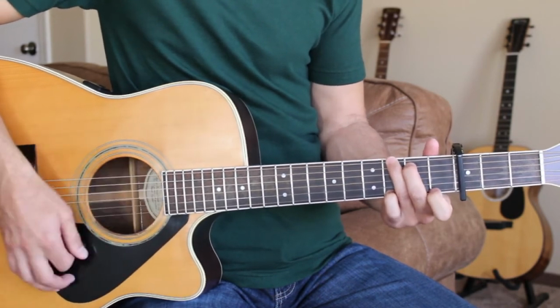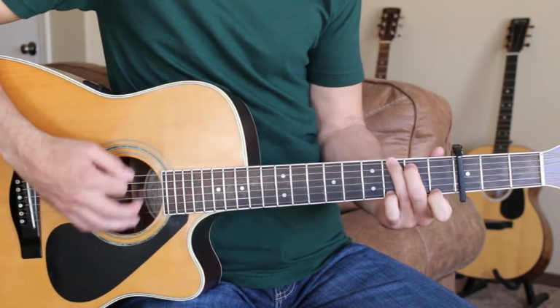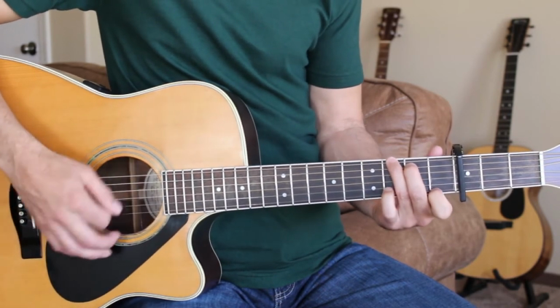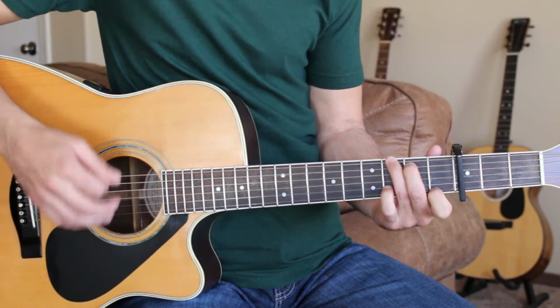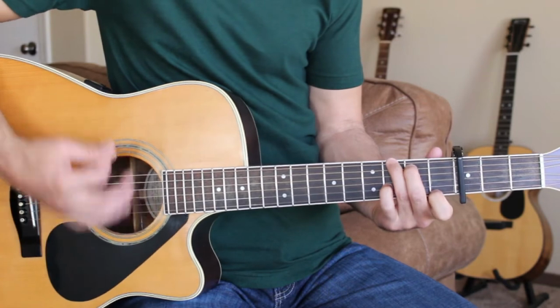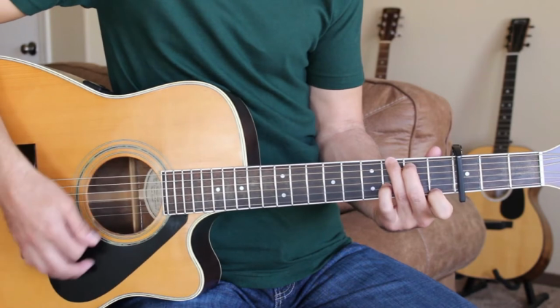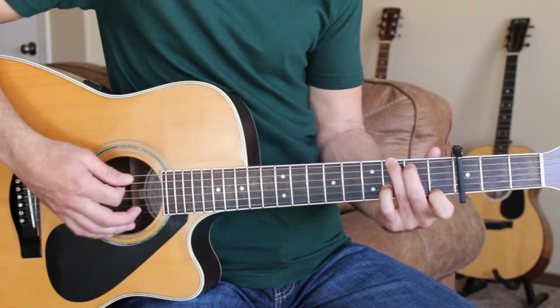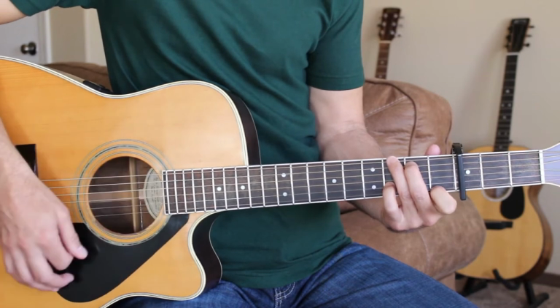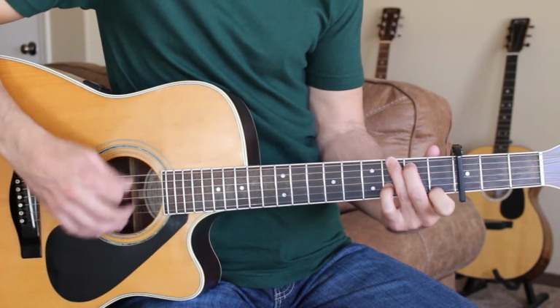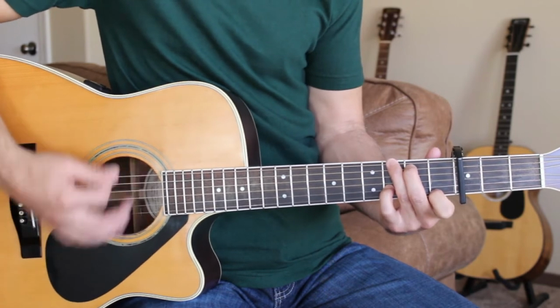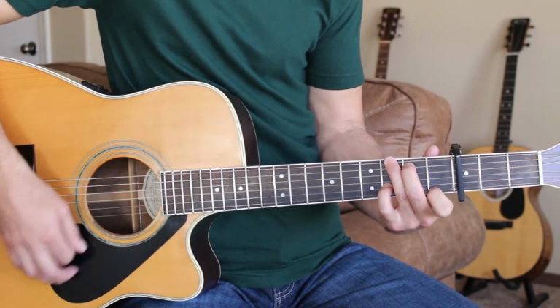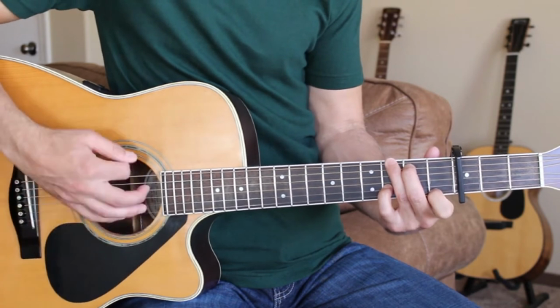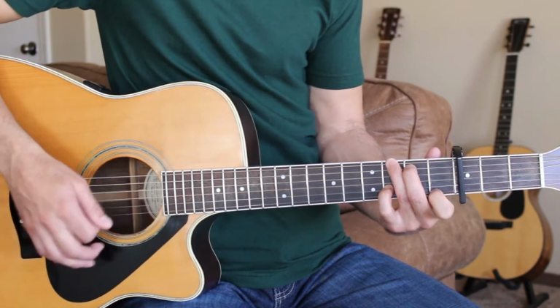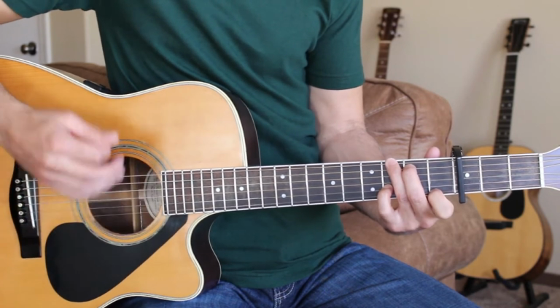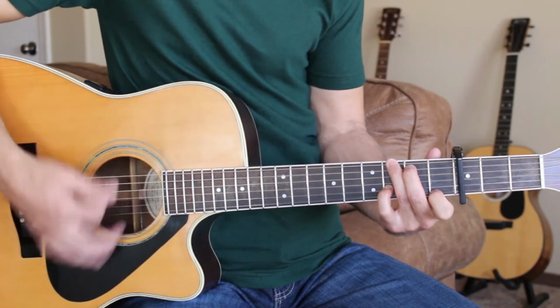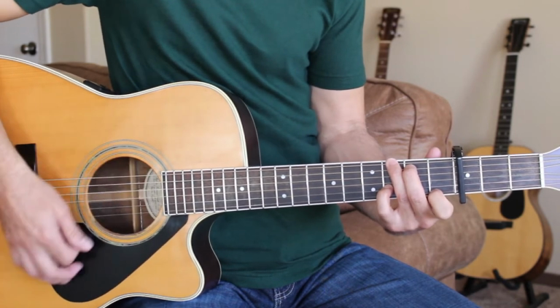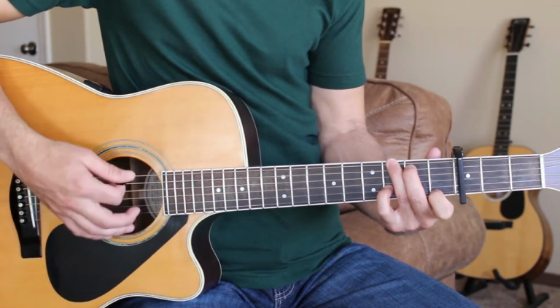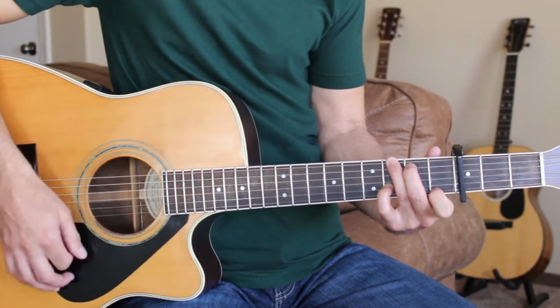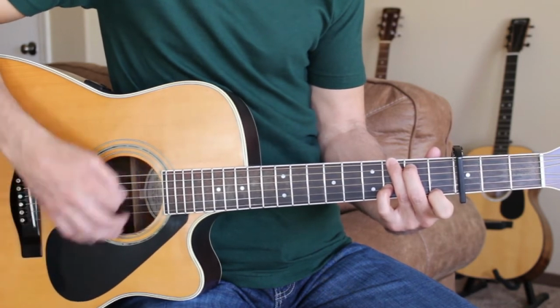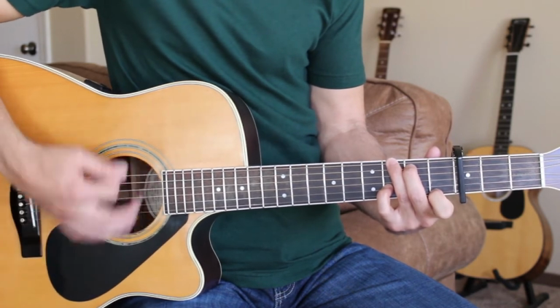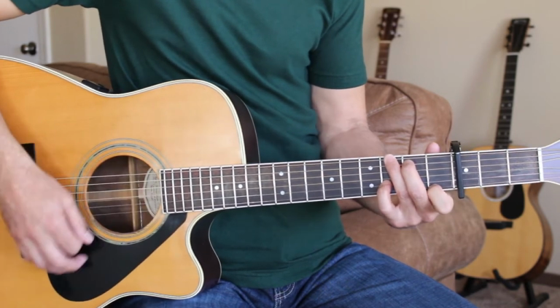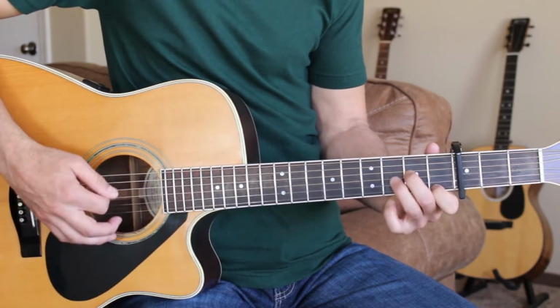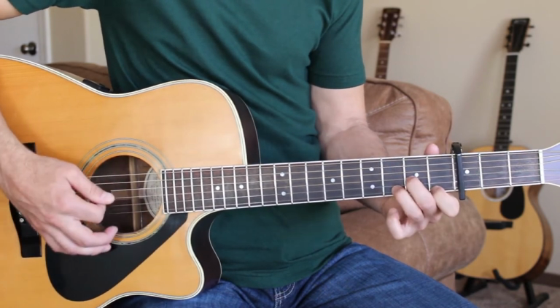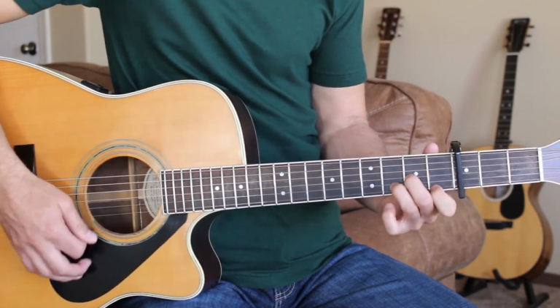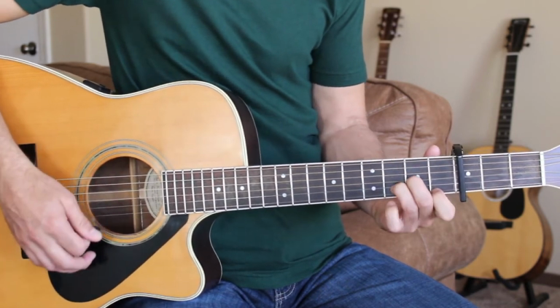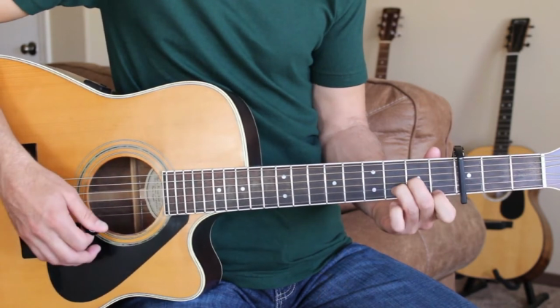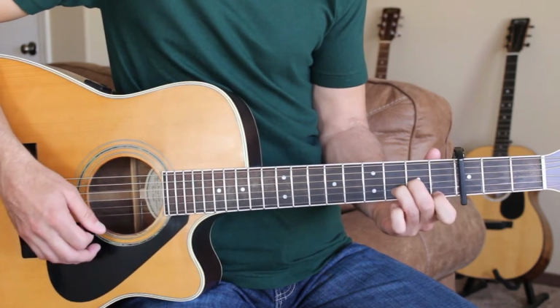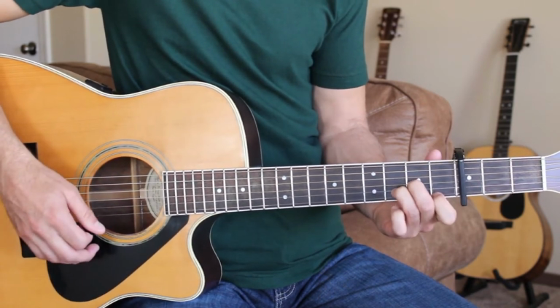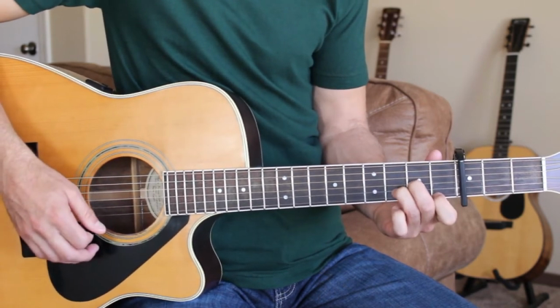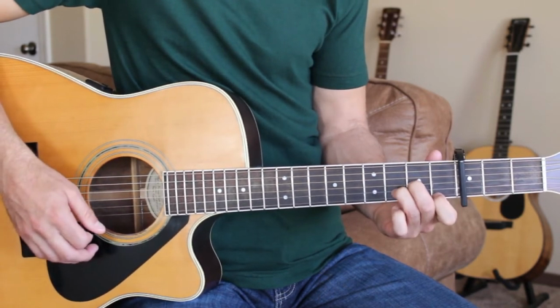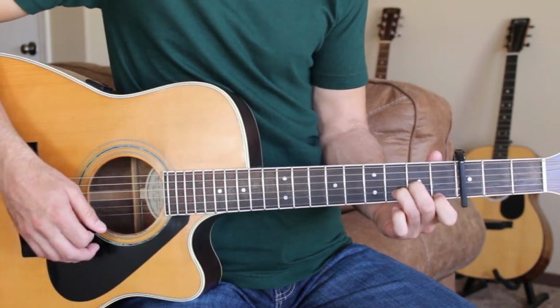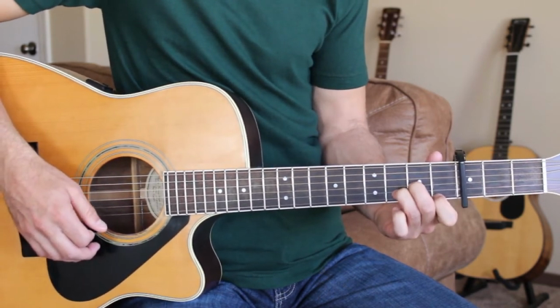And then go to G7 here. And then to the D minor, back to the next verse.